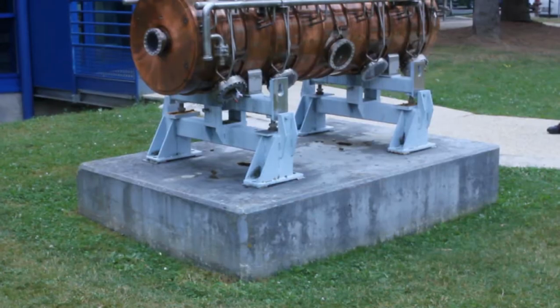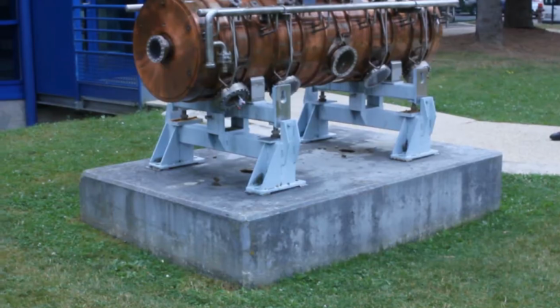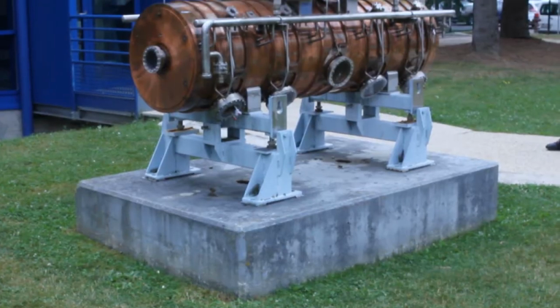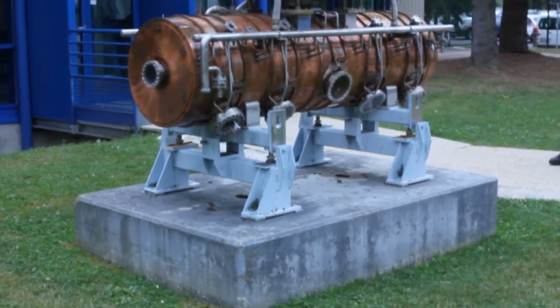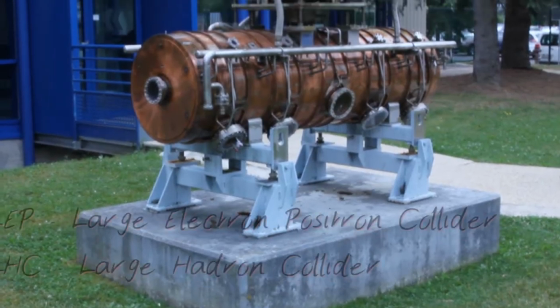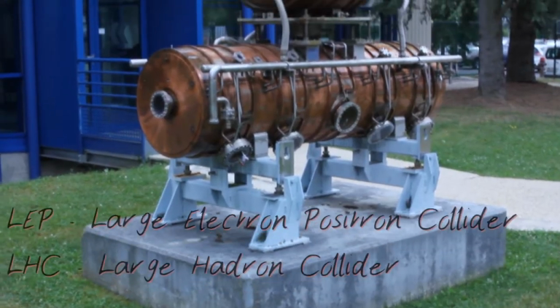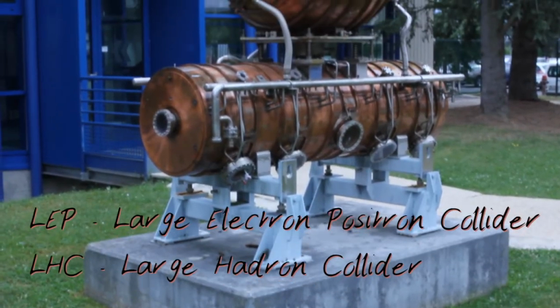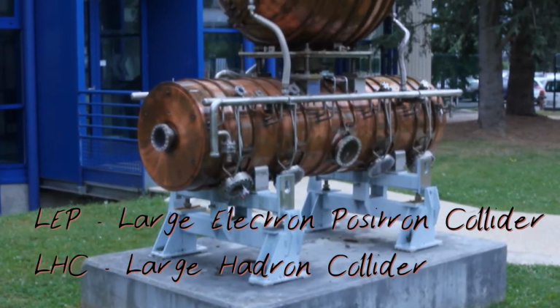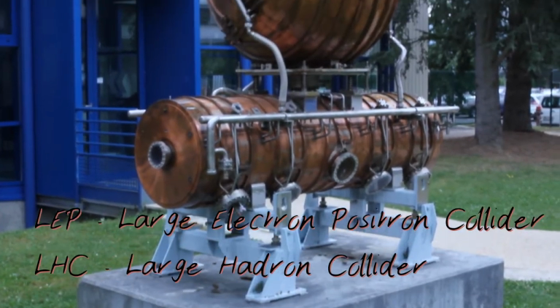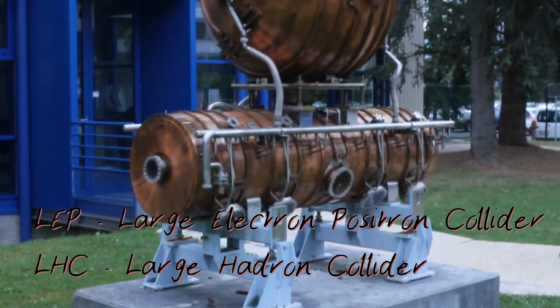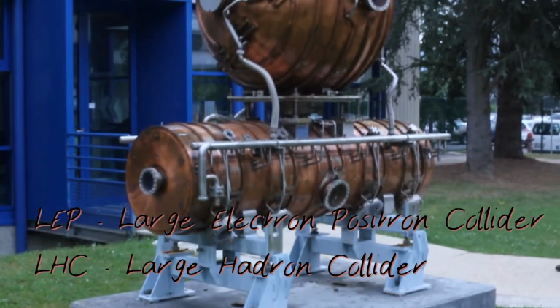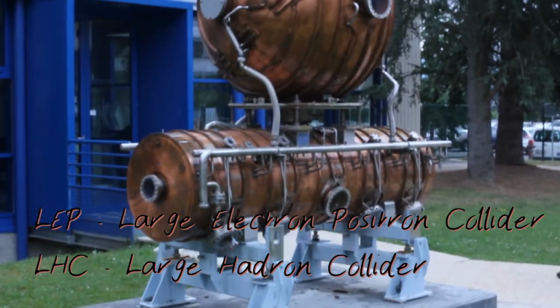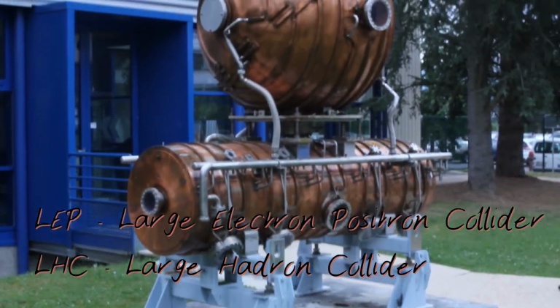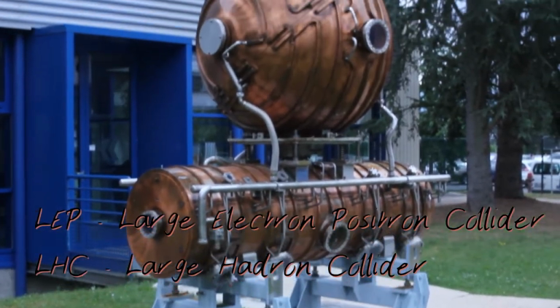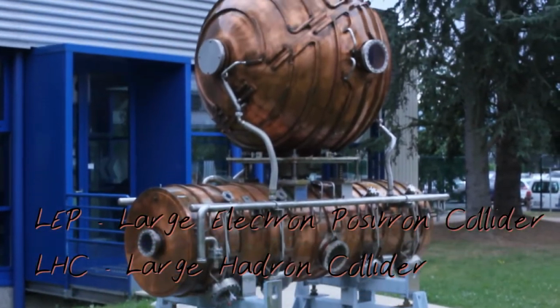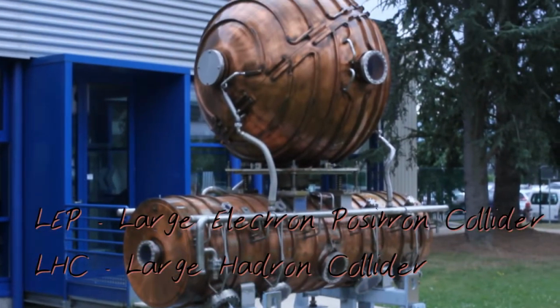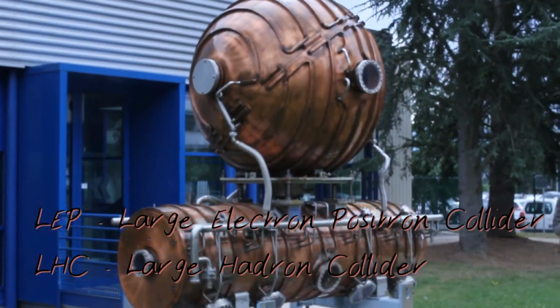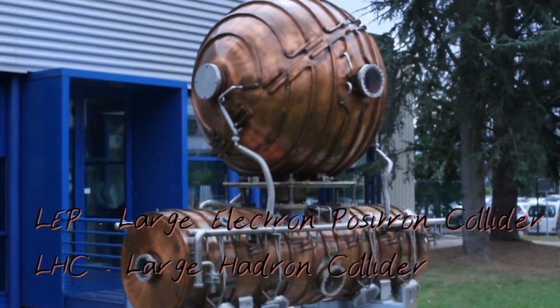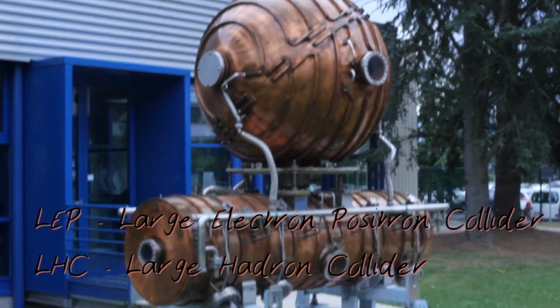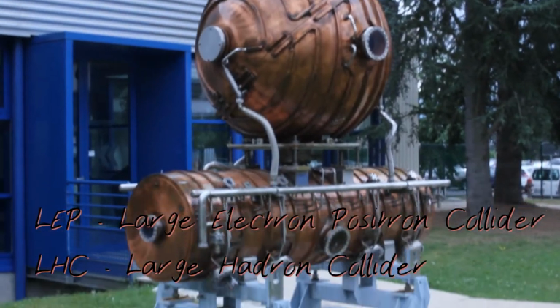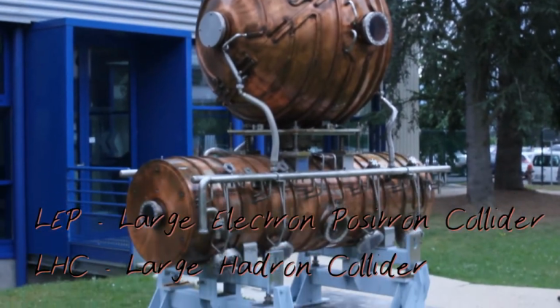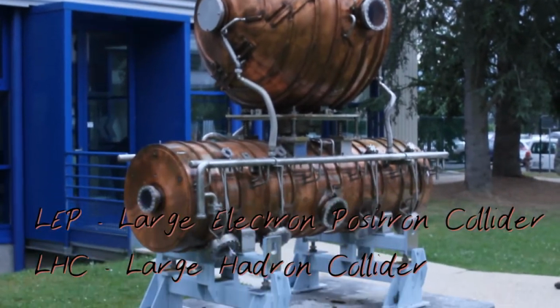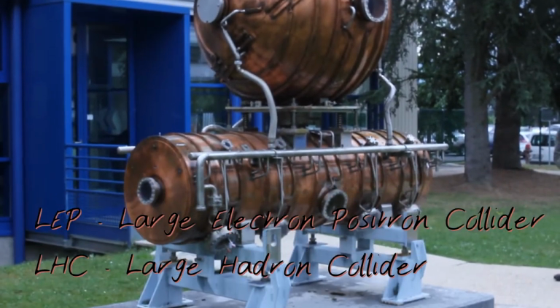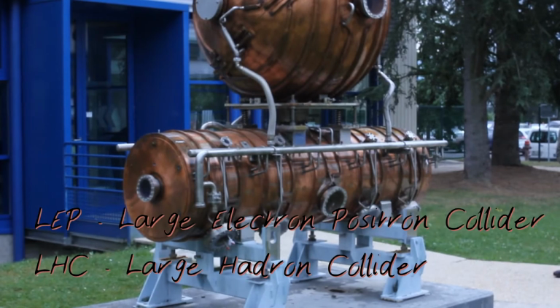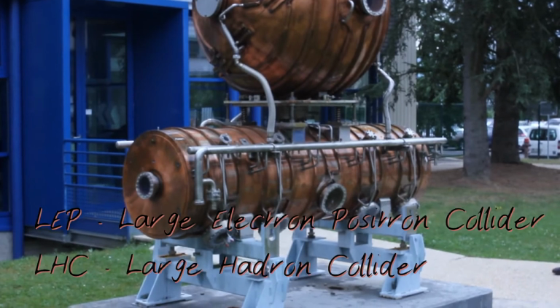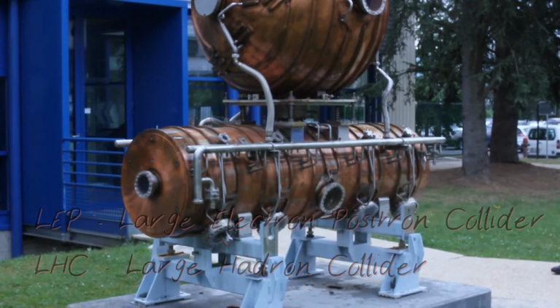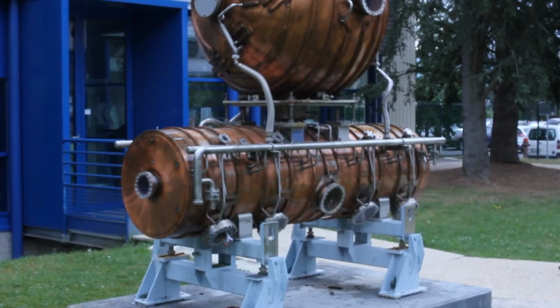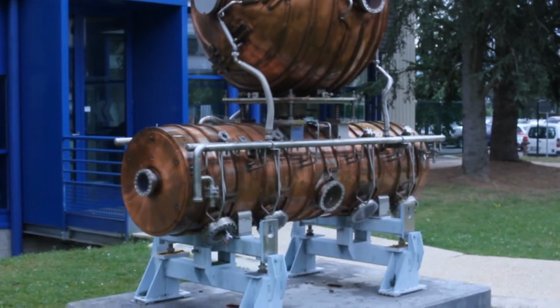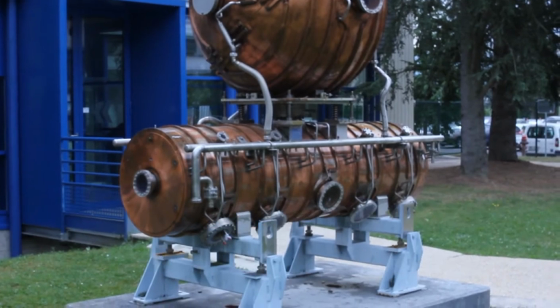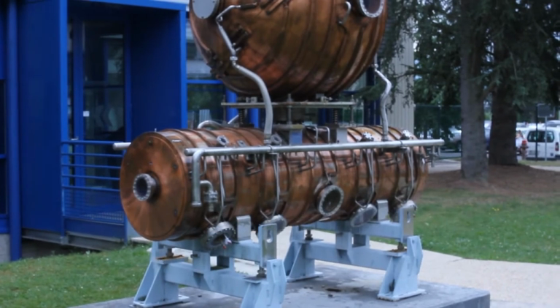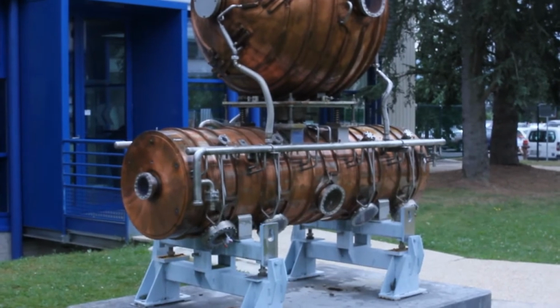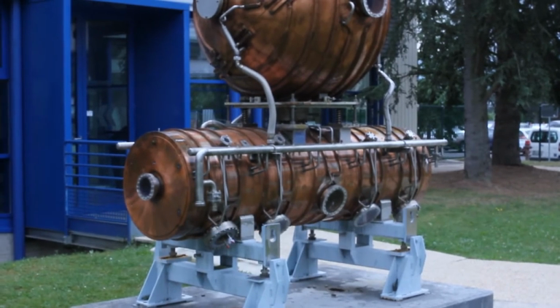This is part of the LEP ring which occupied the LHC tunnel before the LHC.